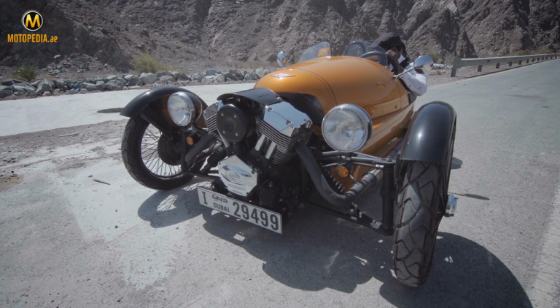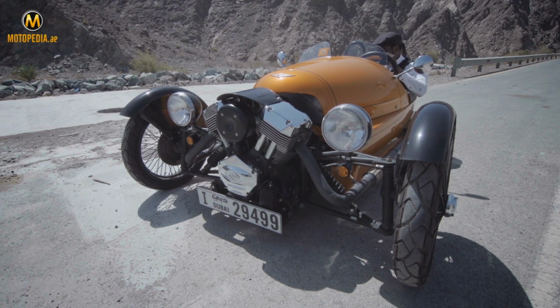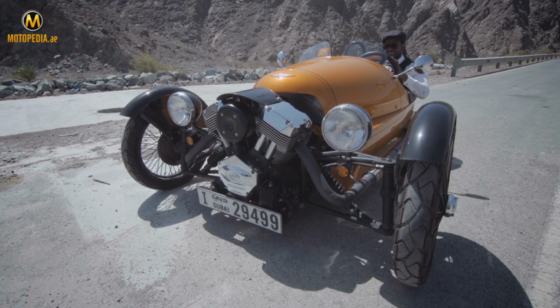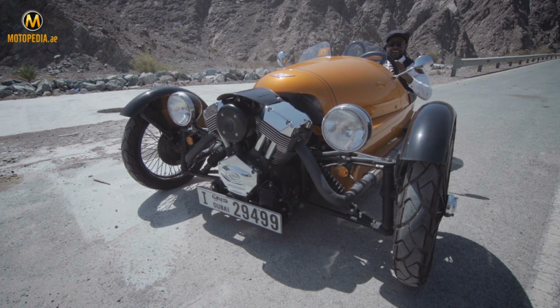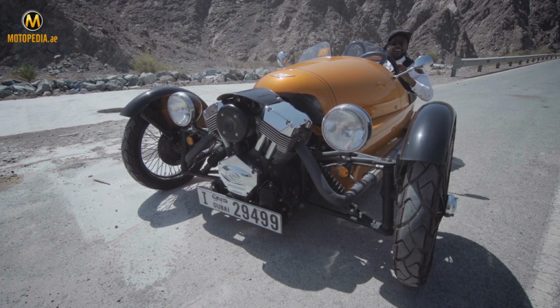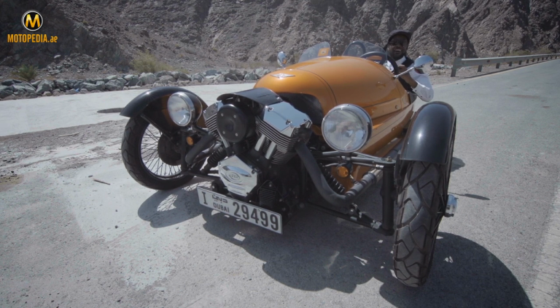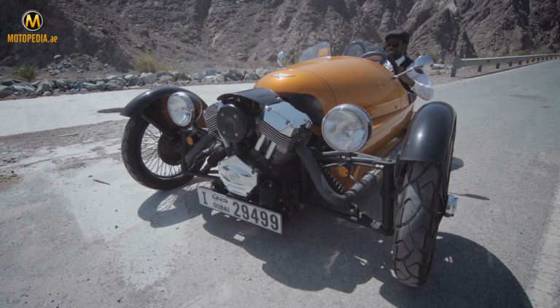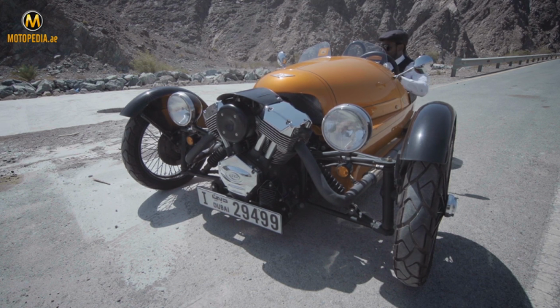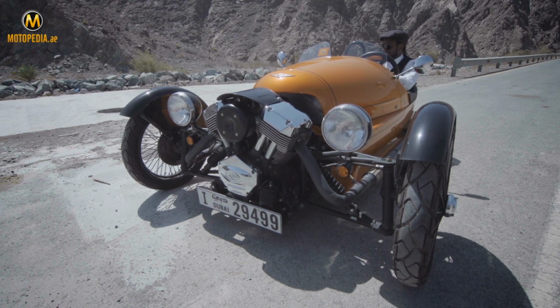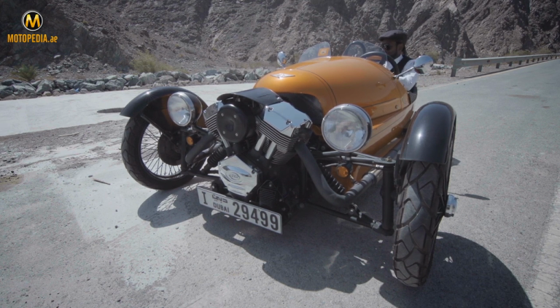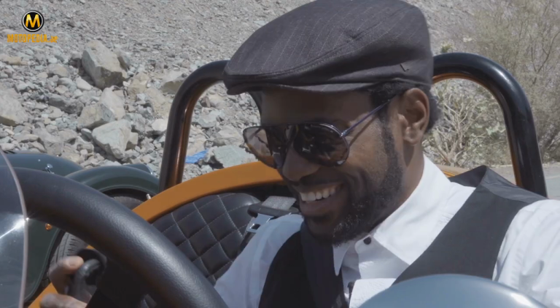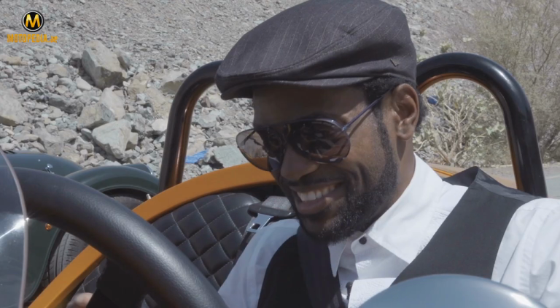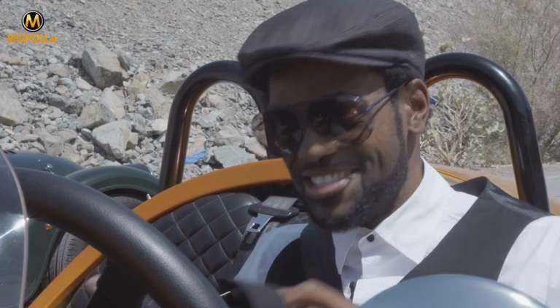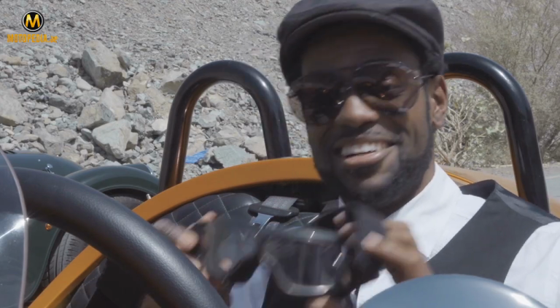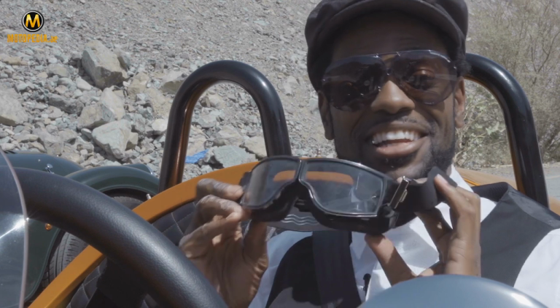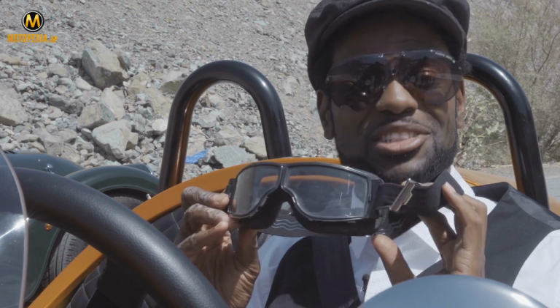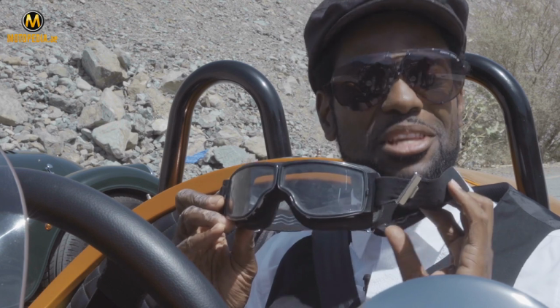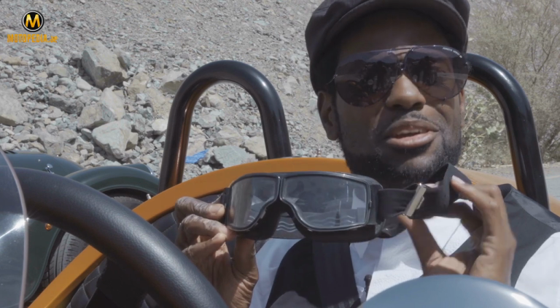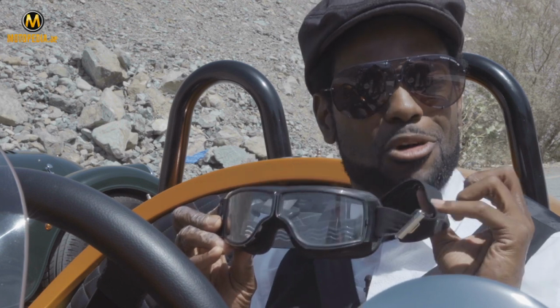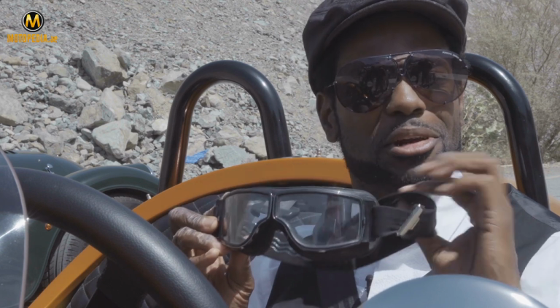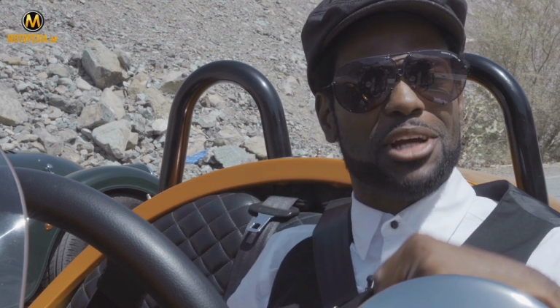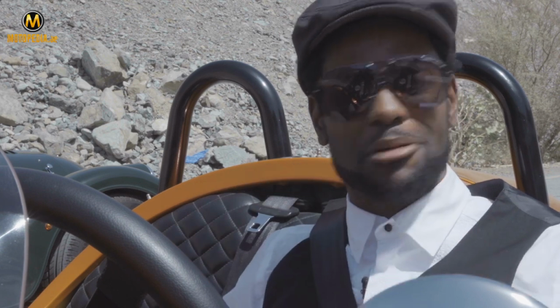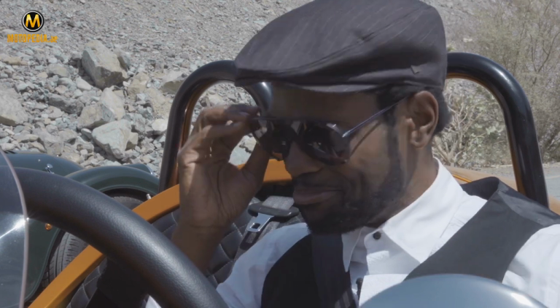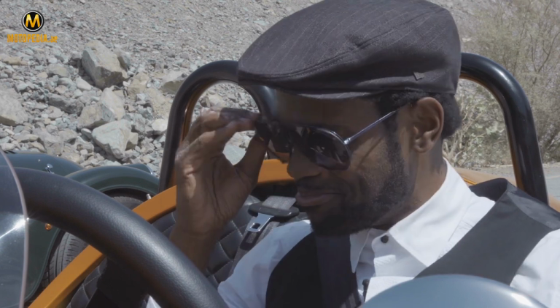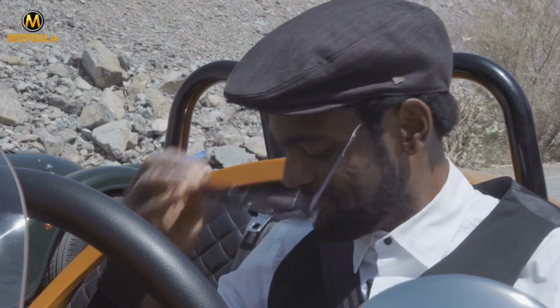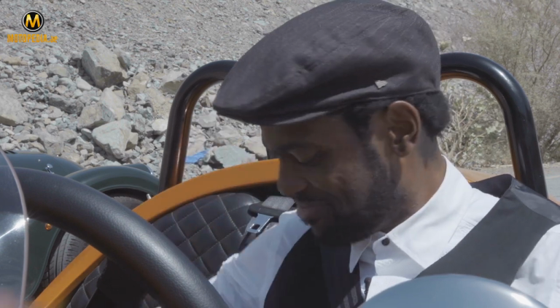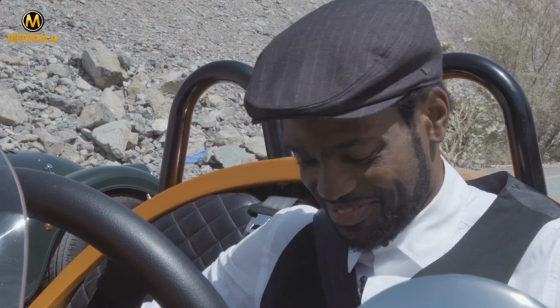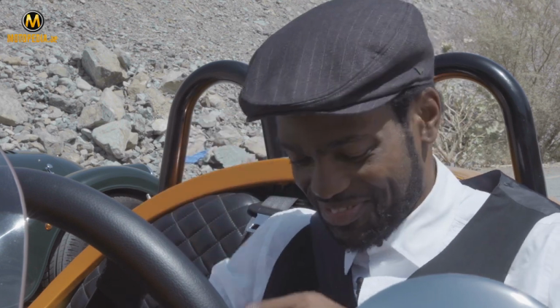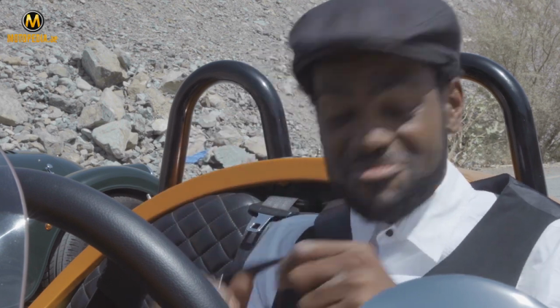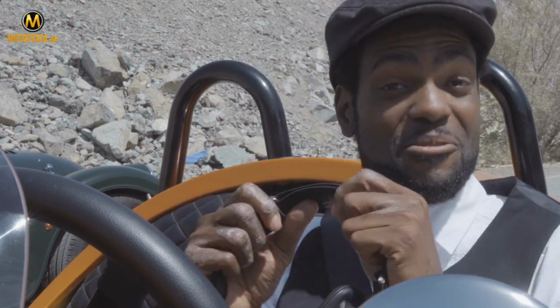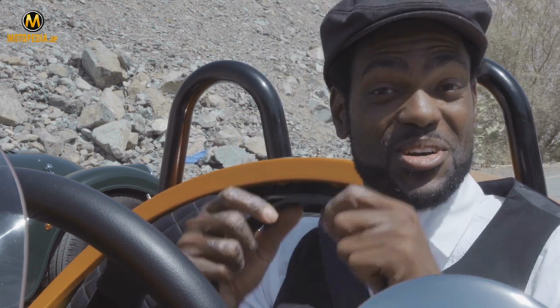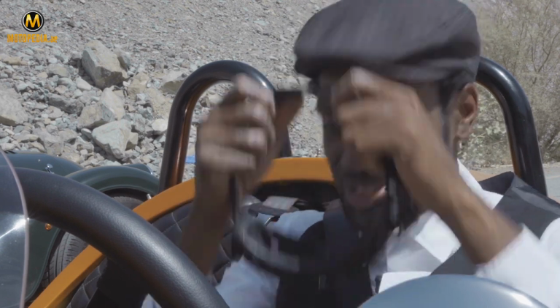Oh yeah. Let's do the thing properly, shall we? Well, got the goggles on.